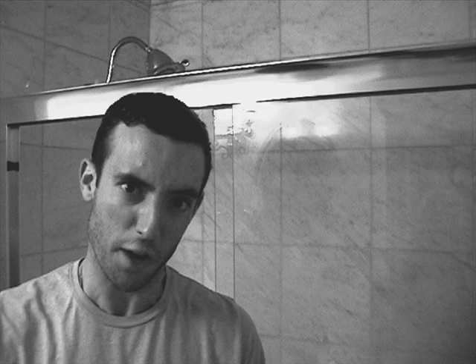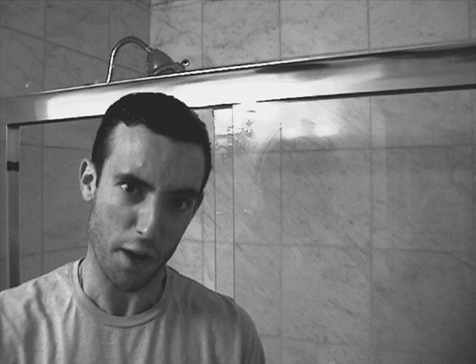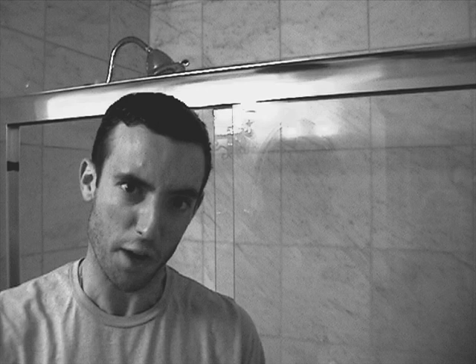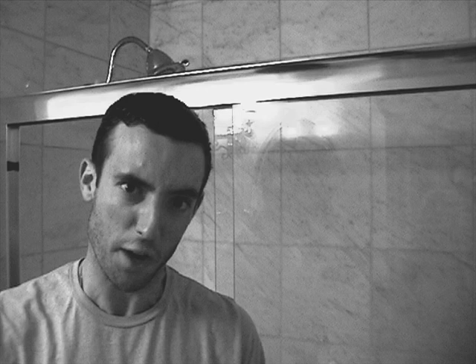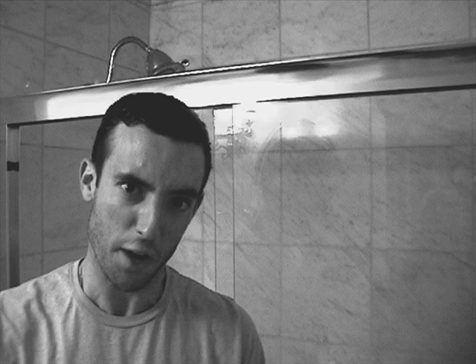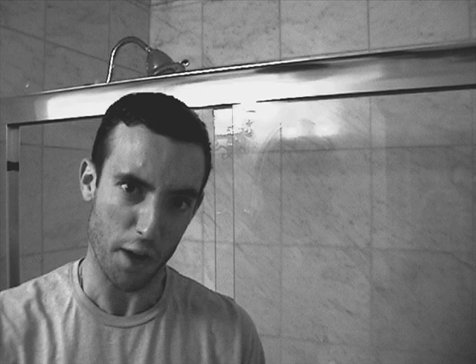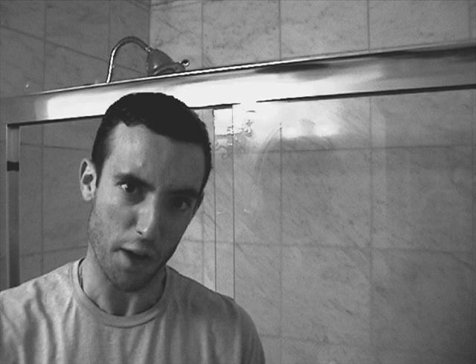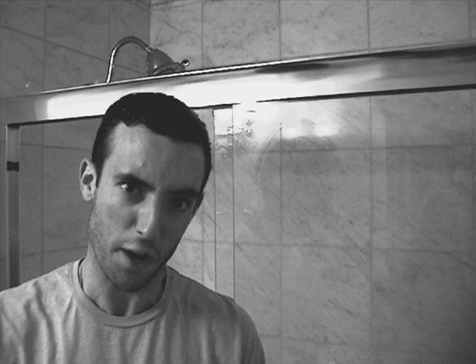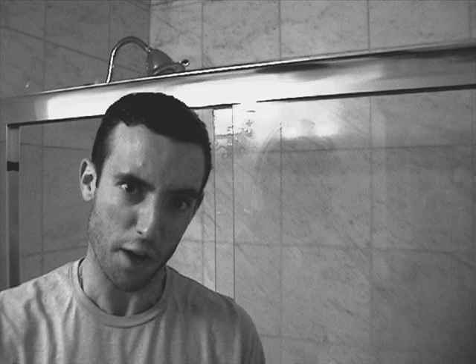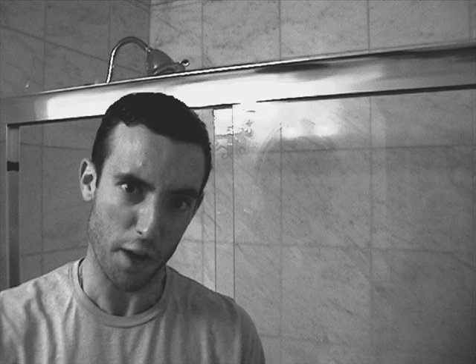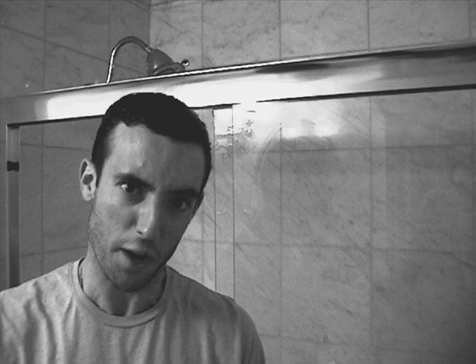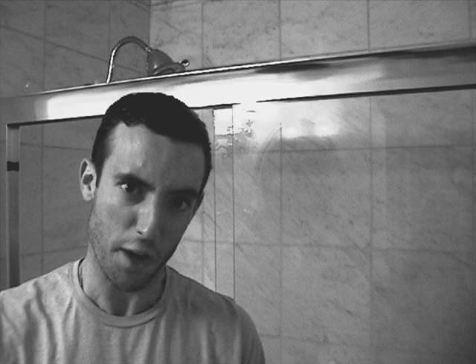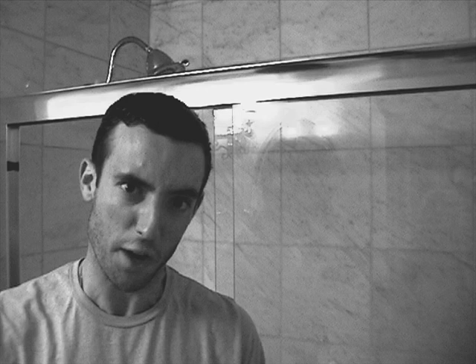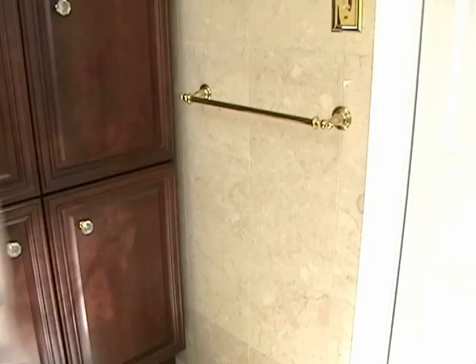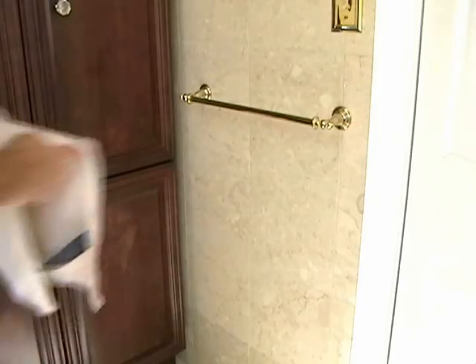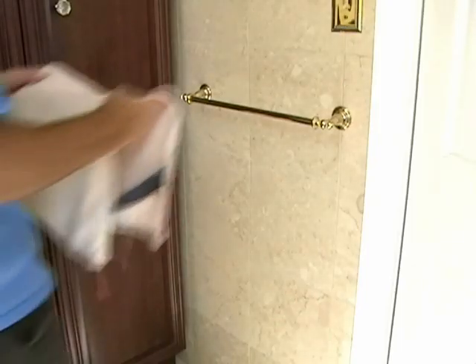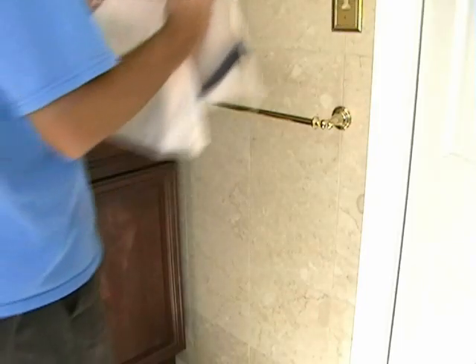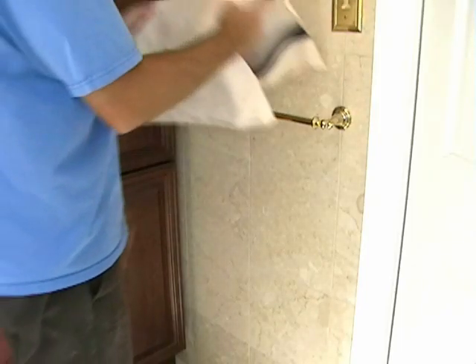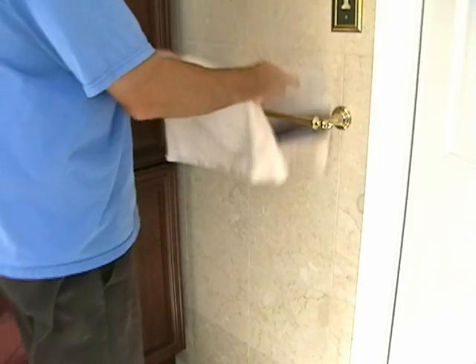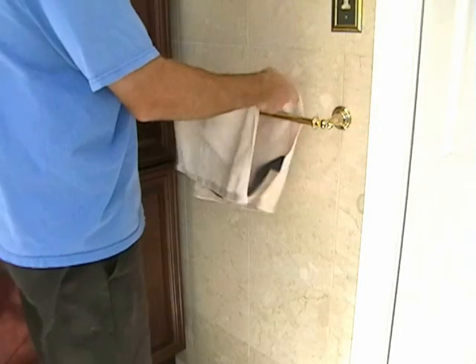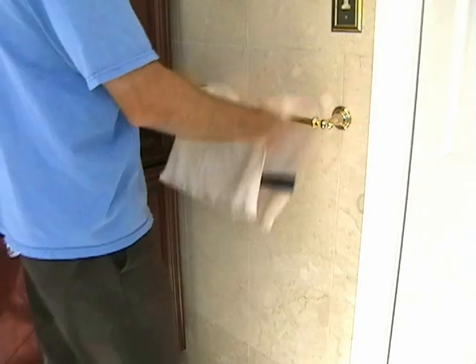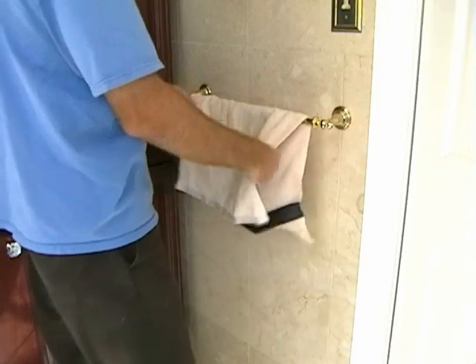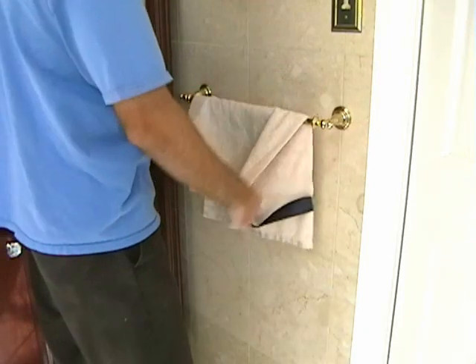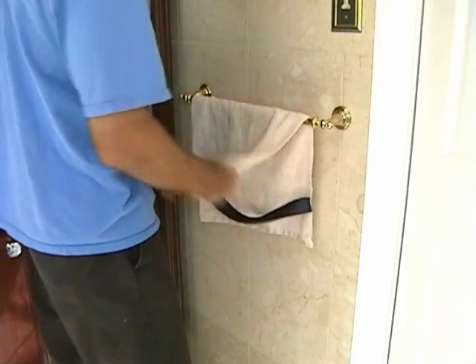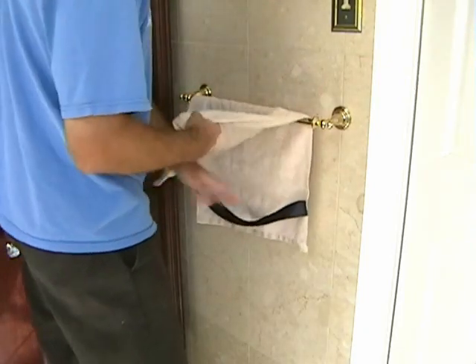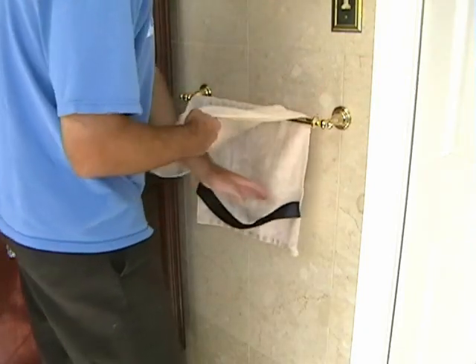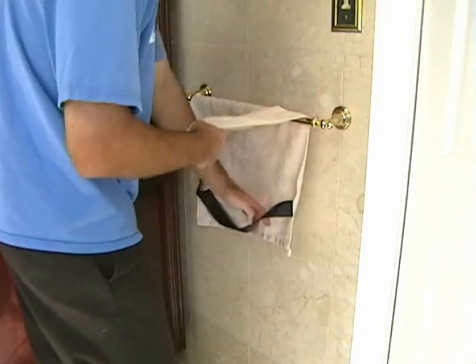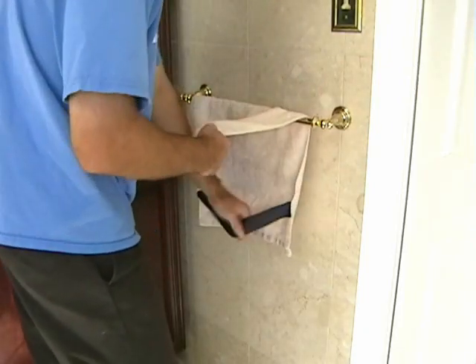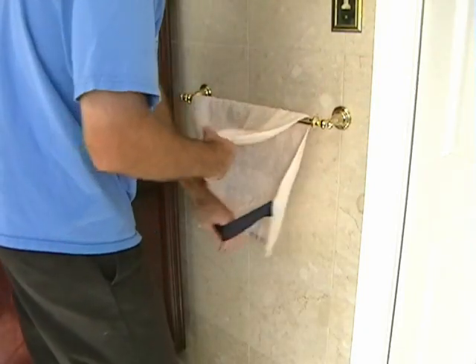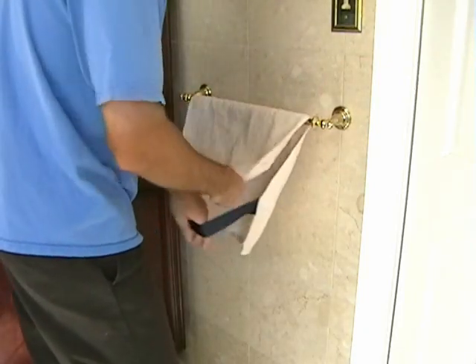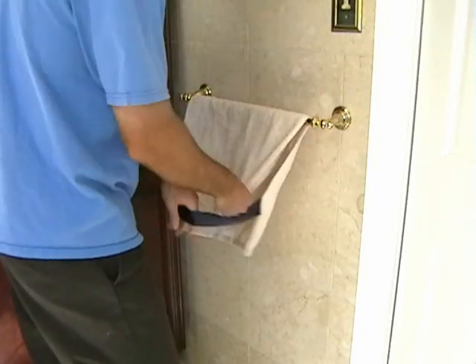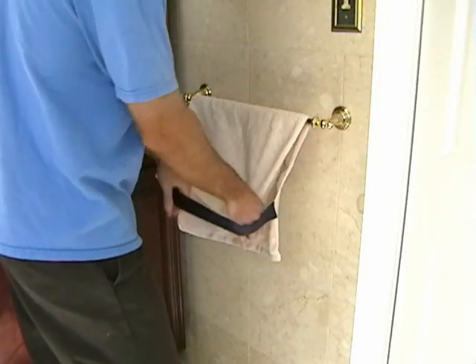You need to try our new Slipknot Secure Hand Towels. Slipknot Towels are a futuristic breakthrough in the hand towel industry.